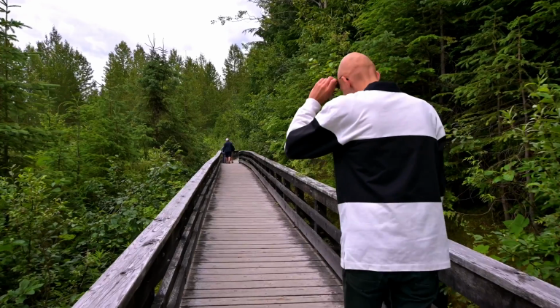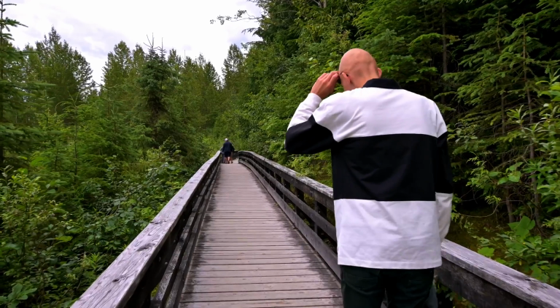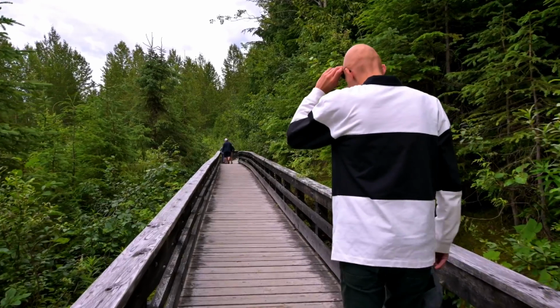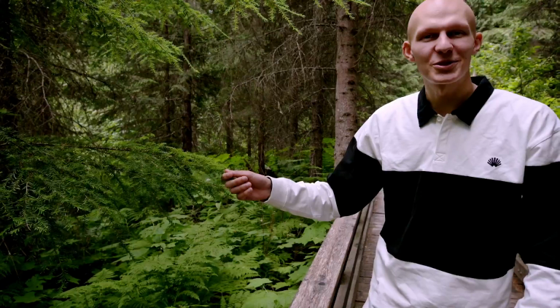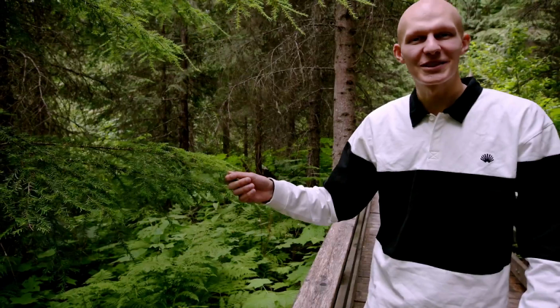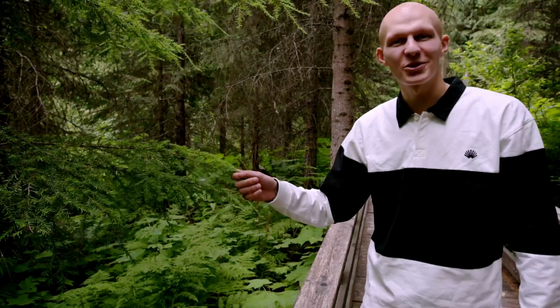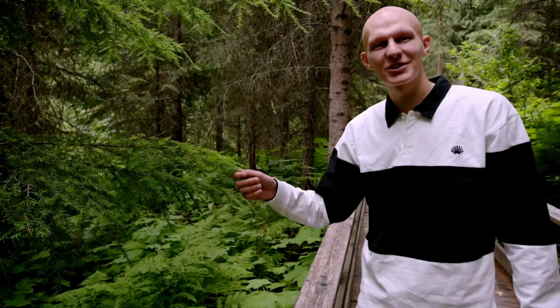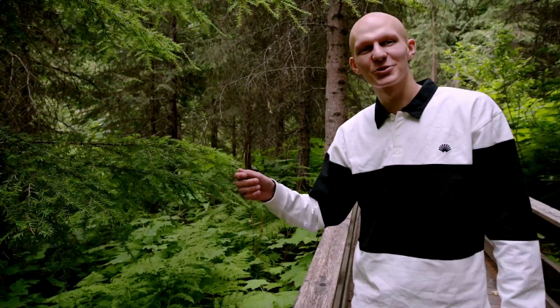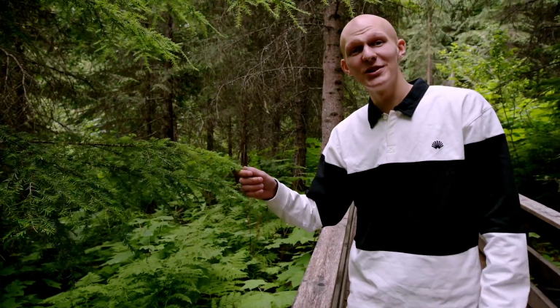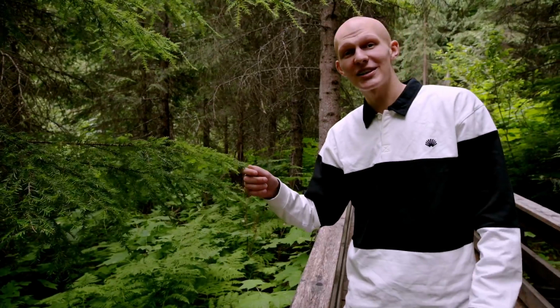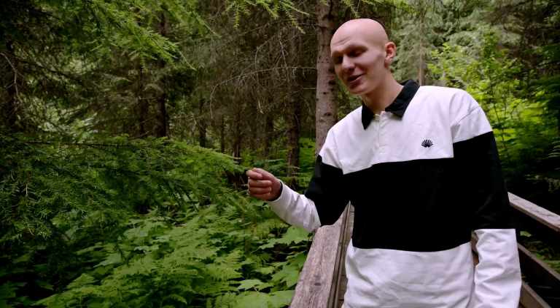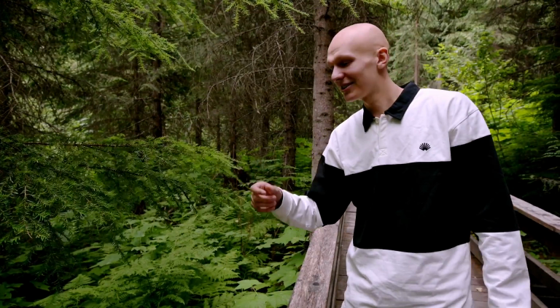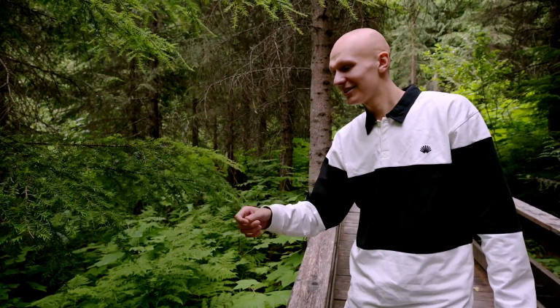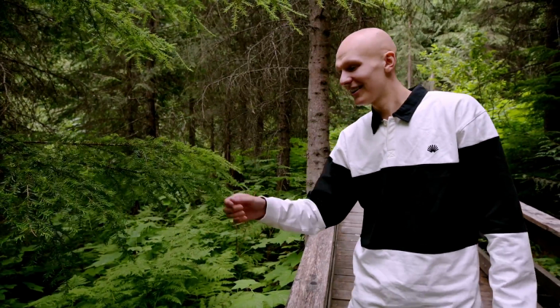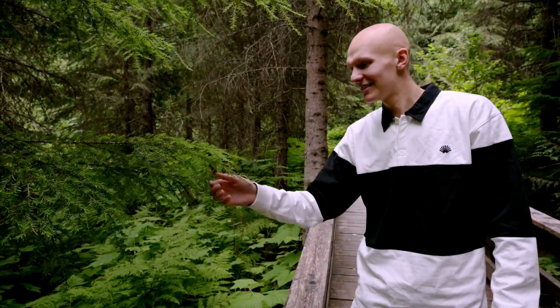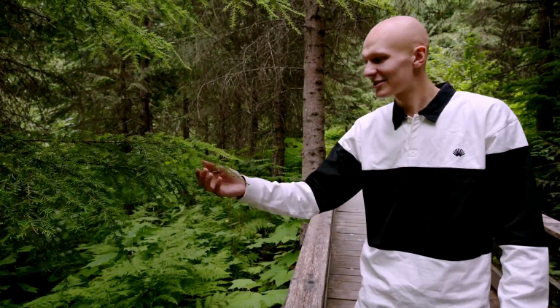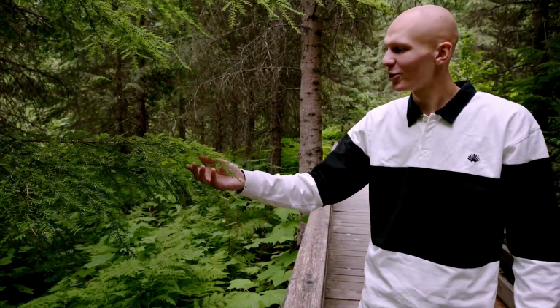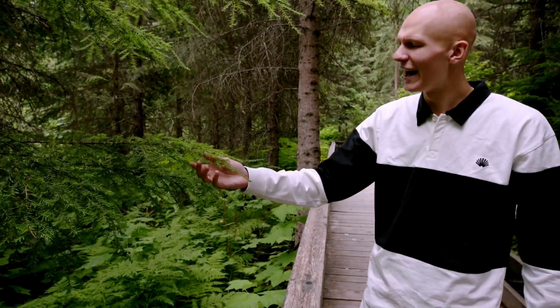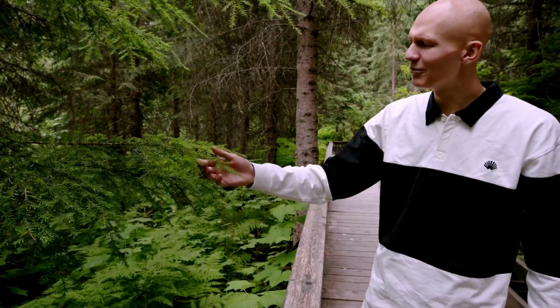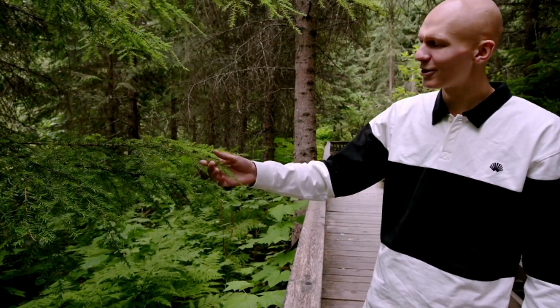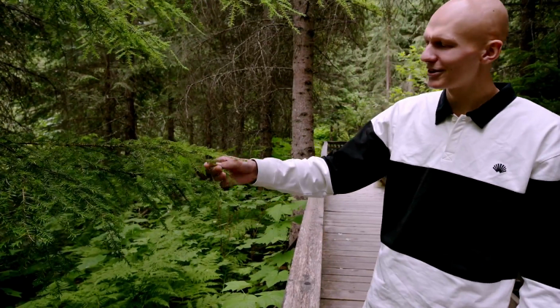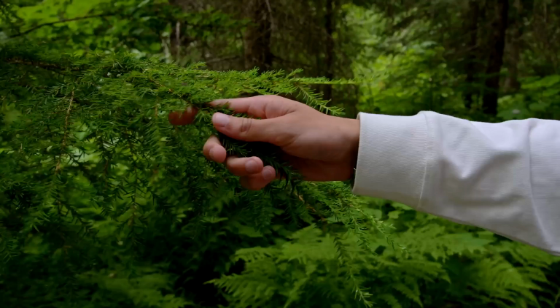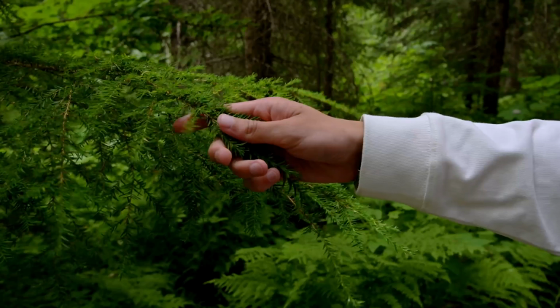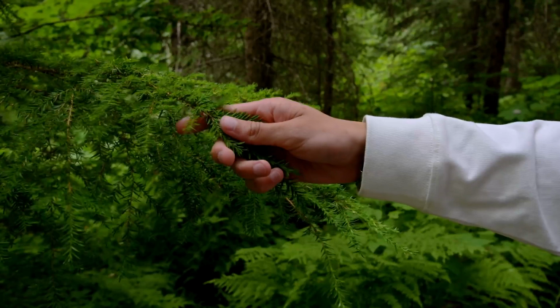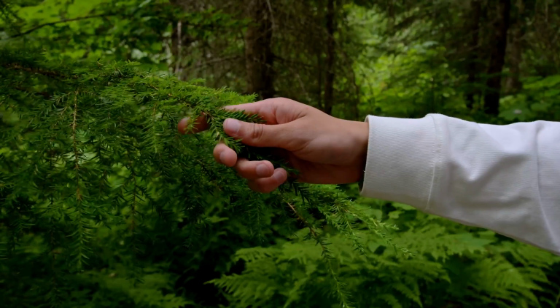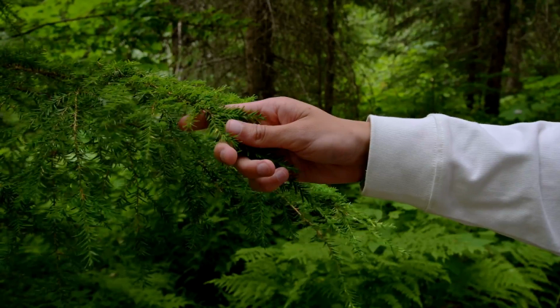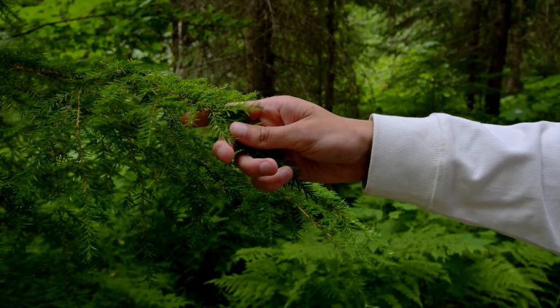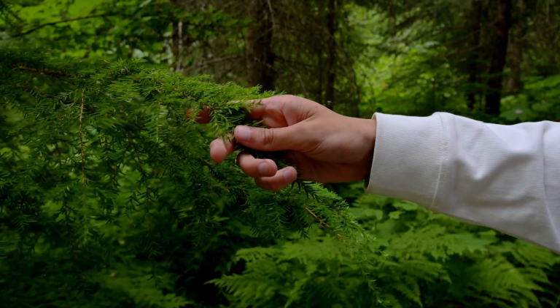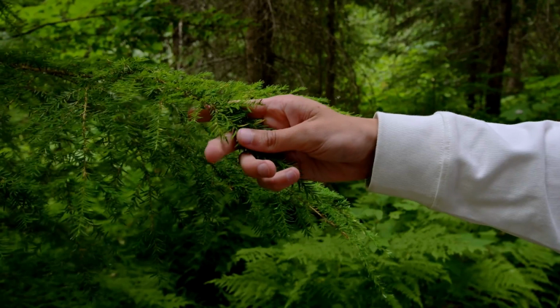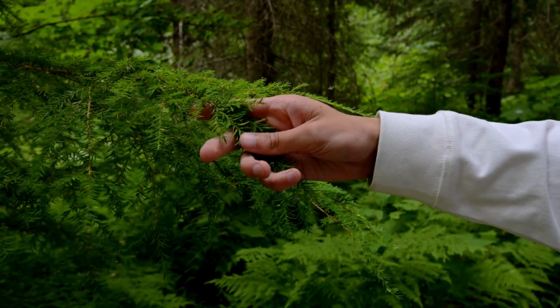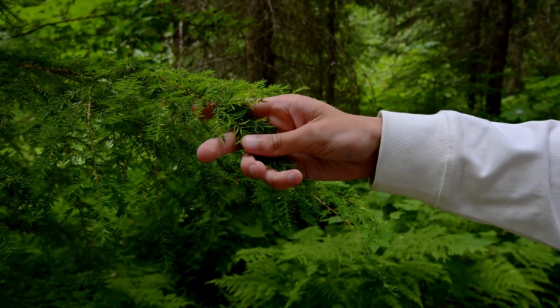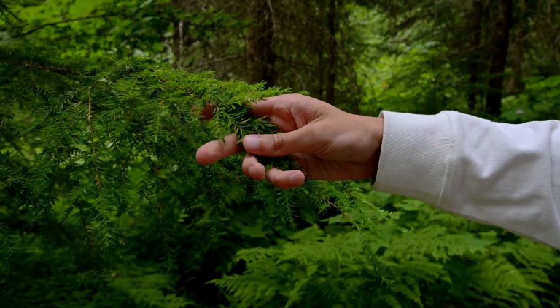Quite some exotic trees out here. This is called a hemlock — it's like a Christmas tree but then soft.